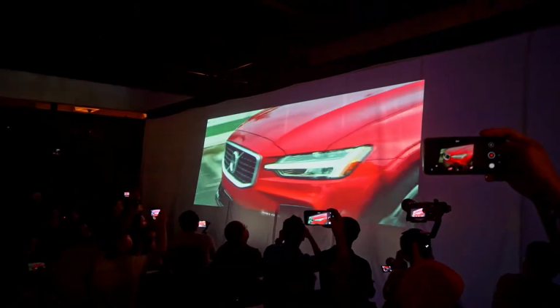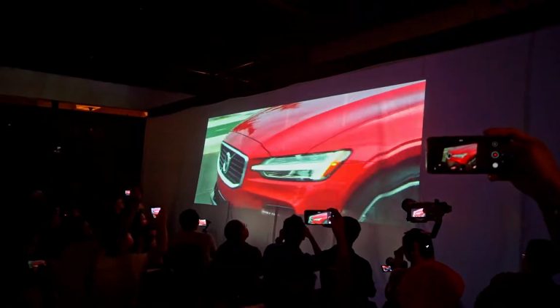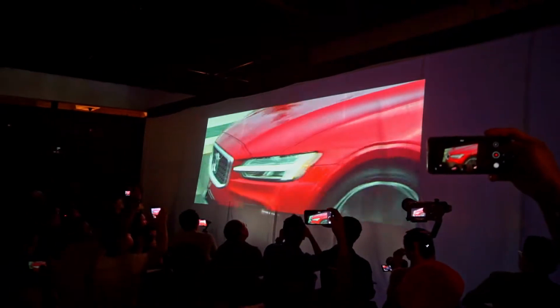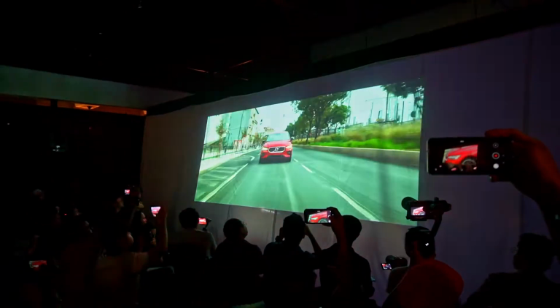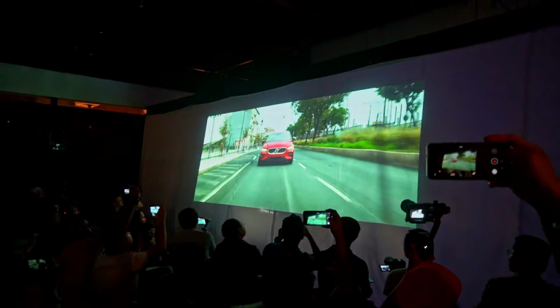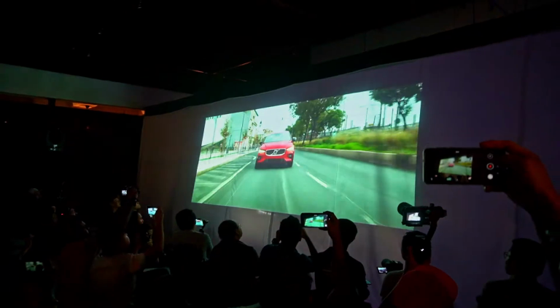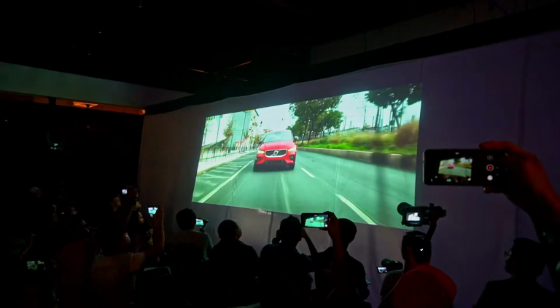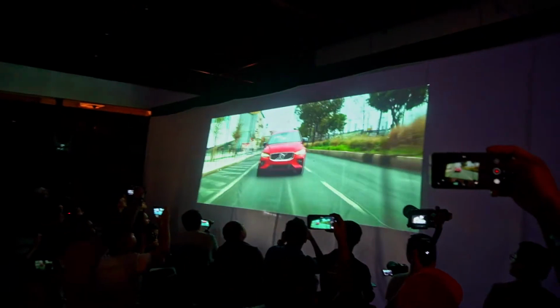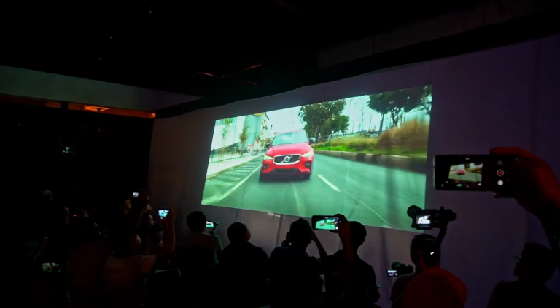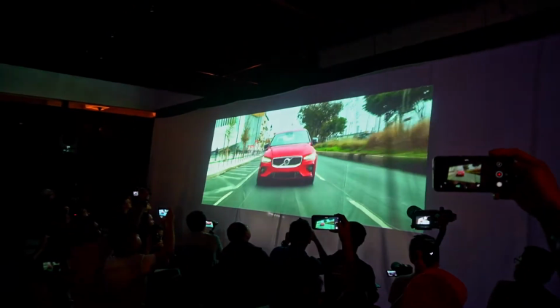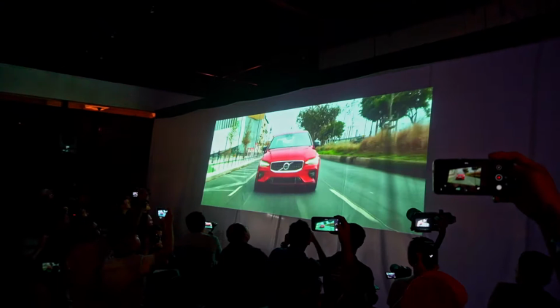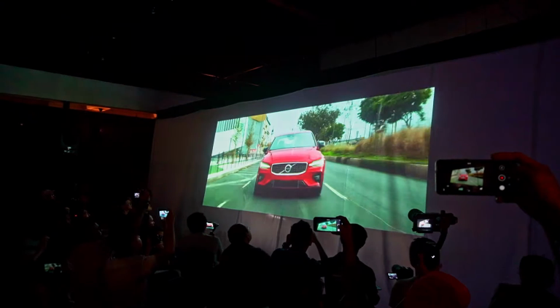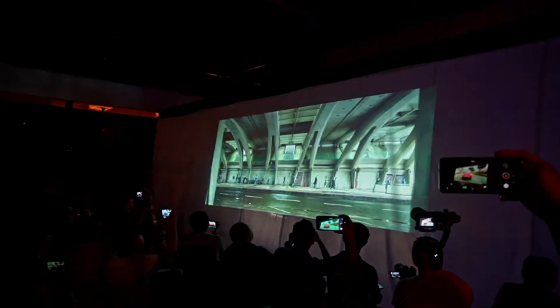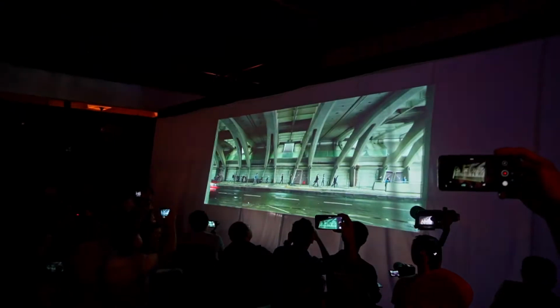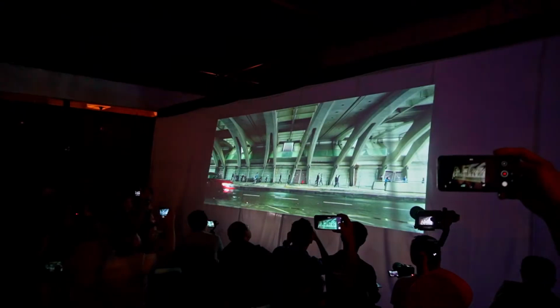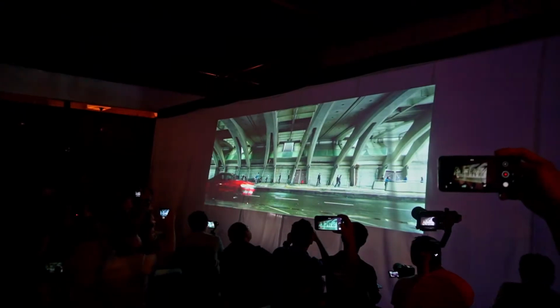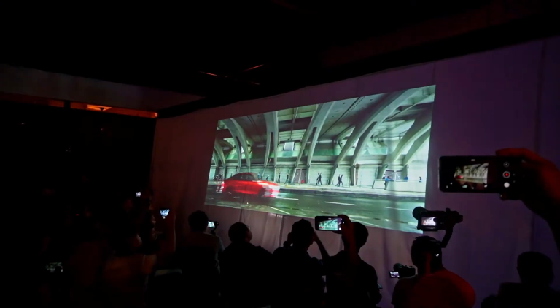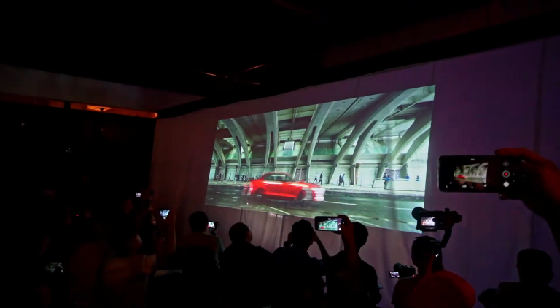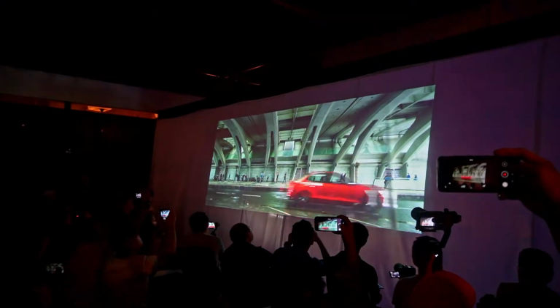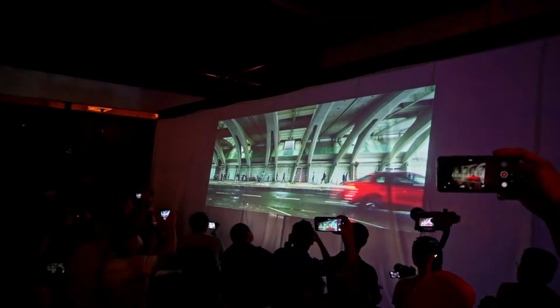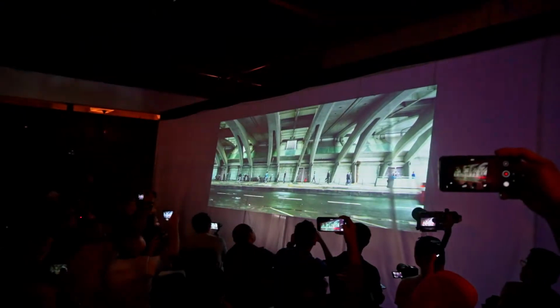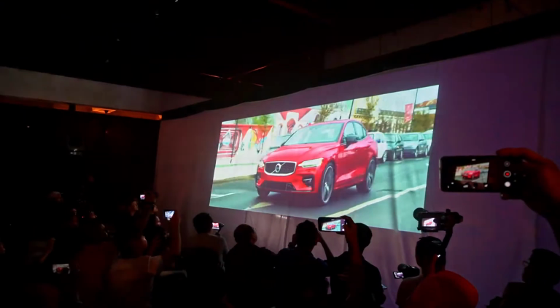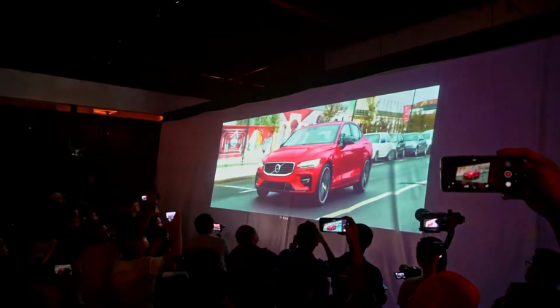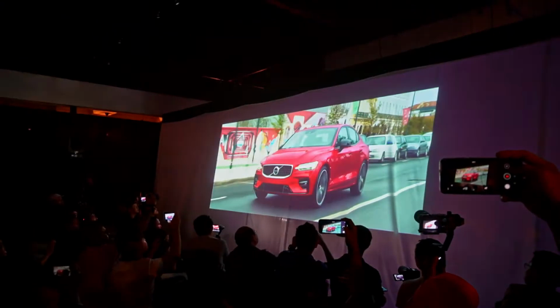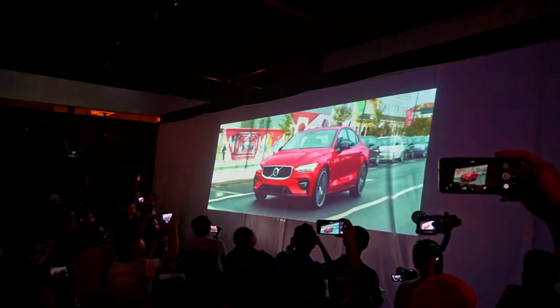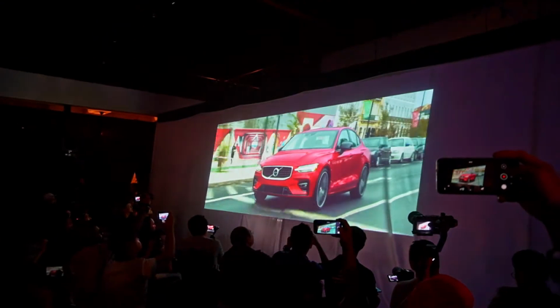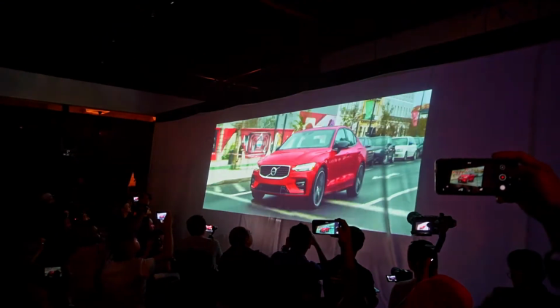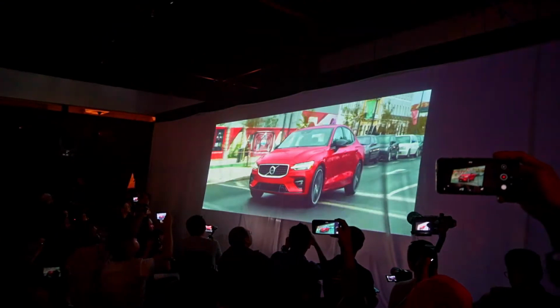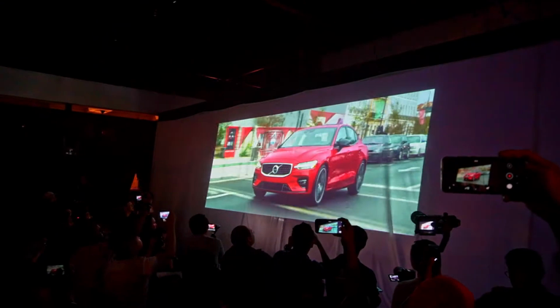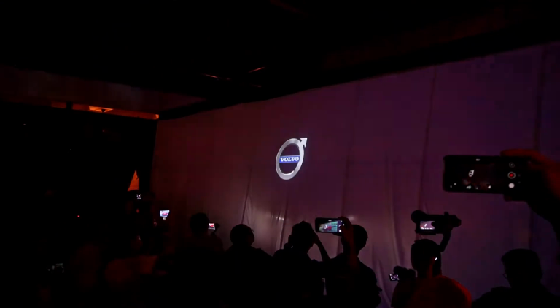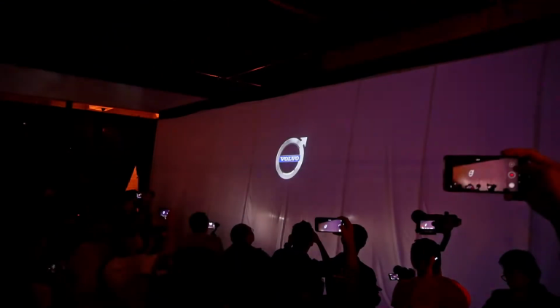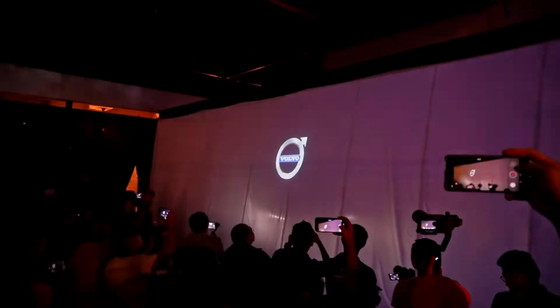The new Volvo S60. The plug-in hybrid. For the road. For the planet.